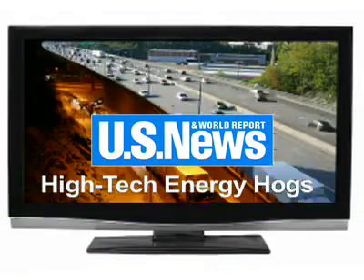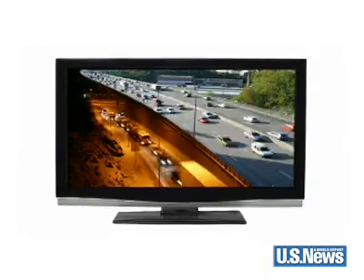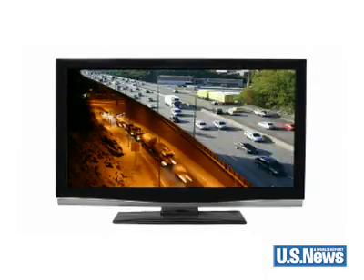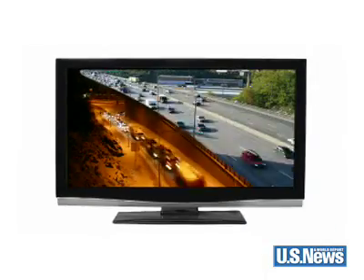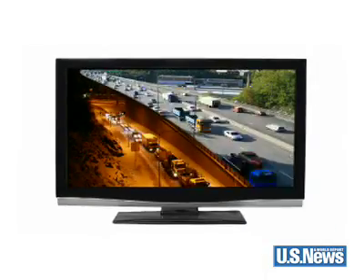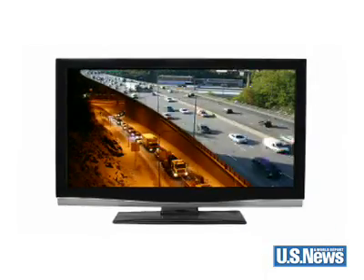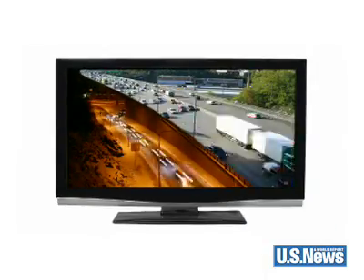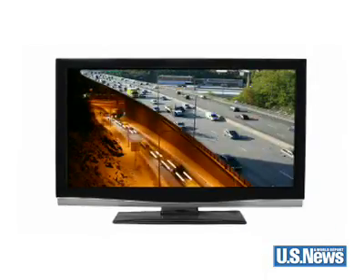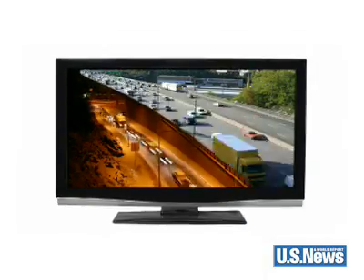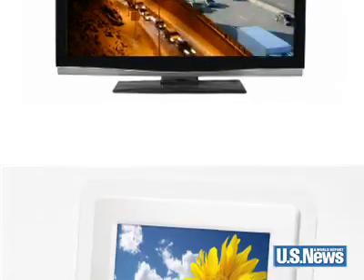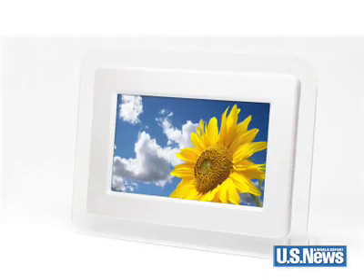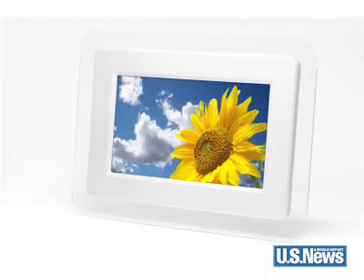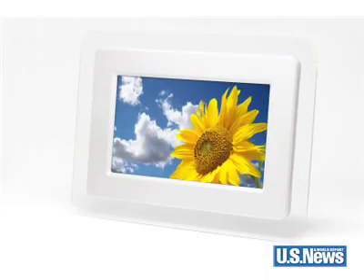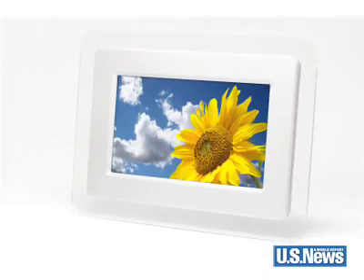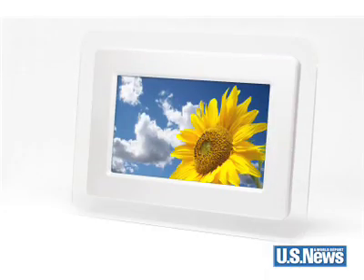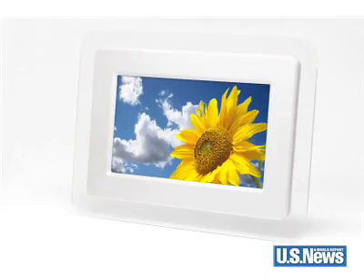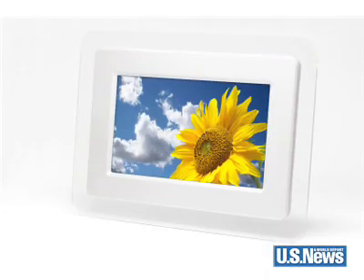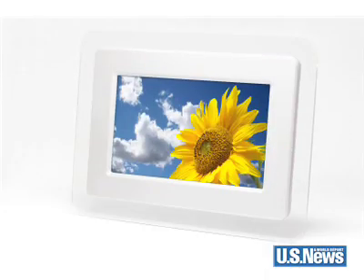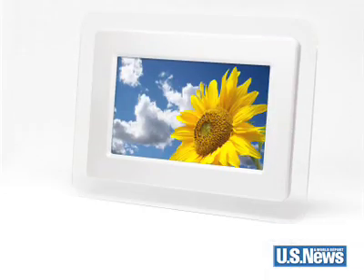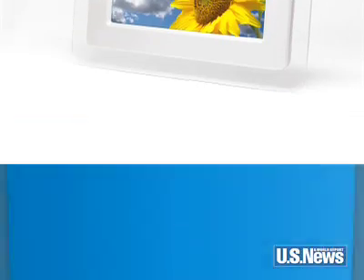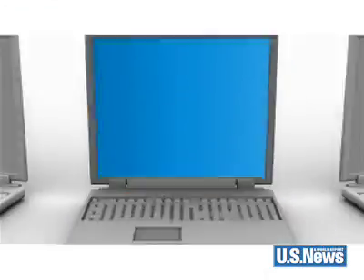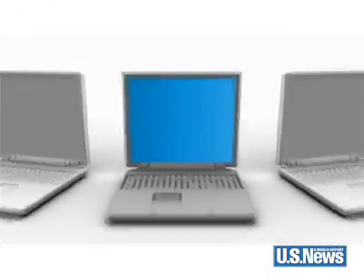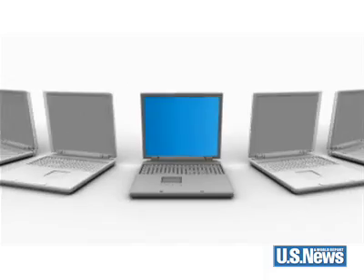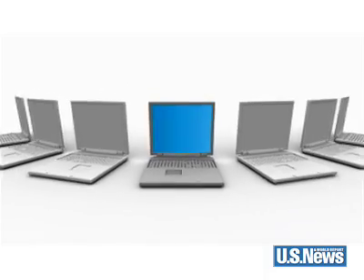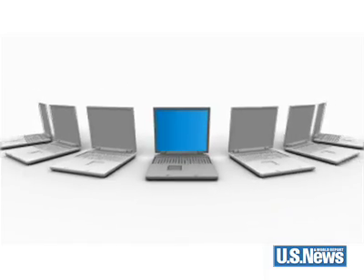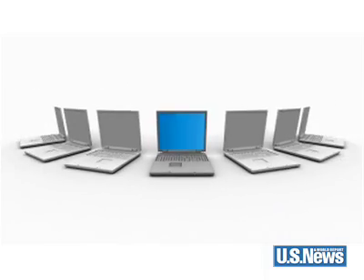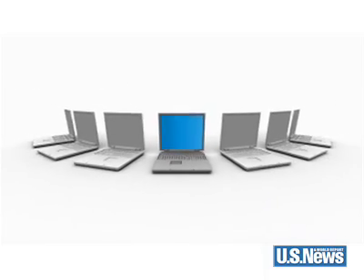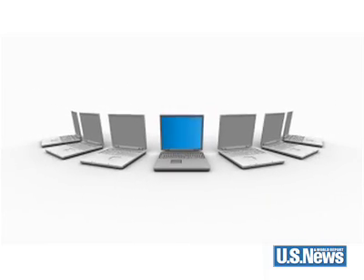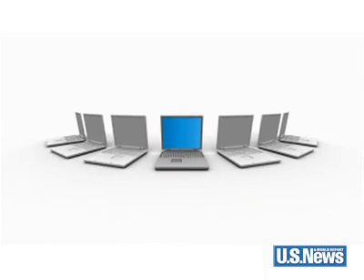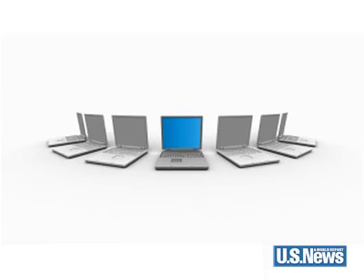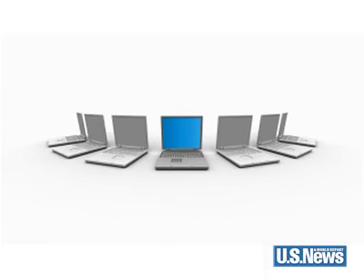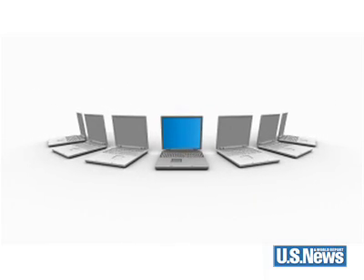Flat screen TV? Great buy. Digital picture frame? Love it. Computers? A must. We all want those groovy gadgets.